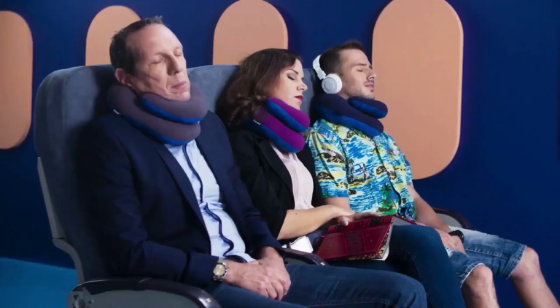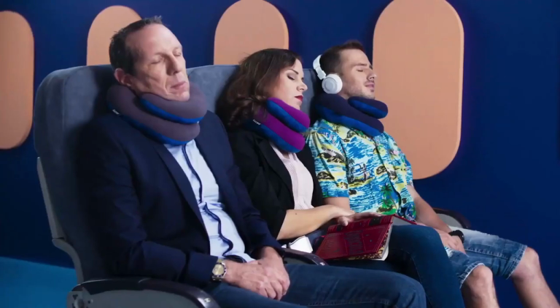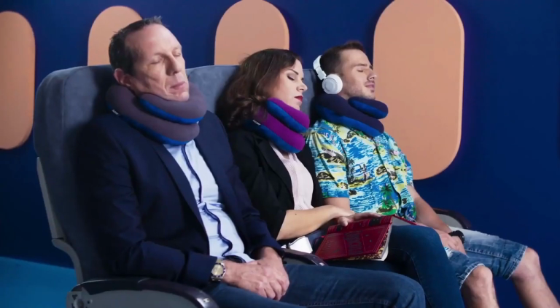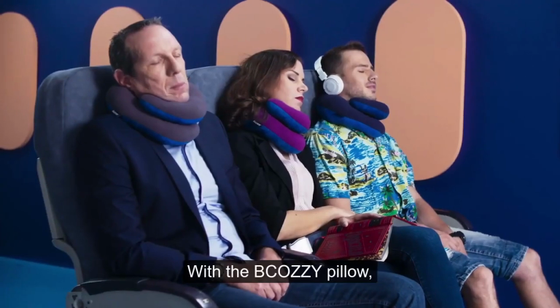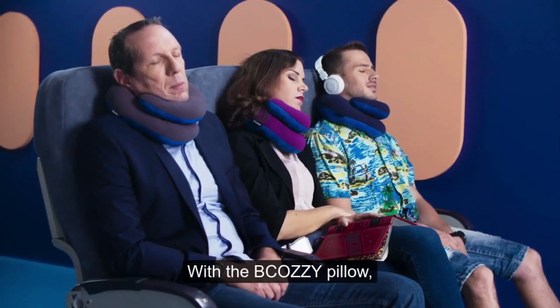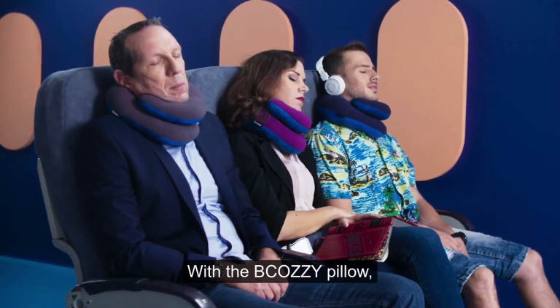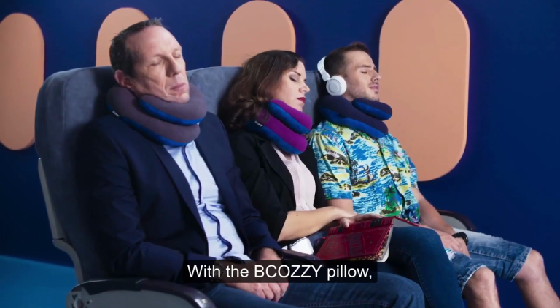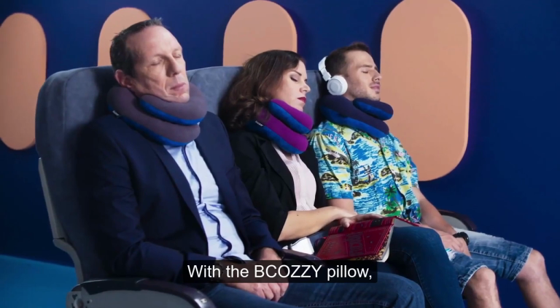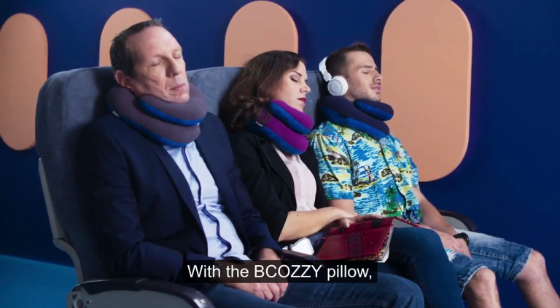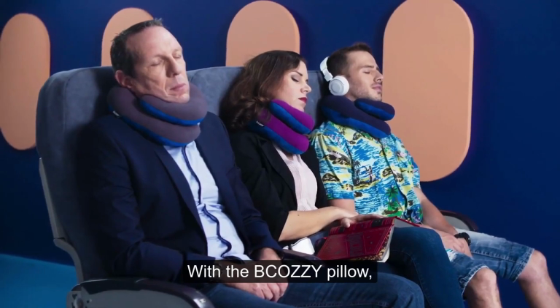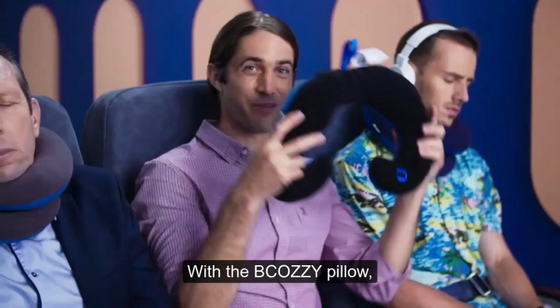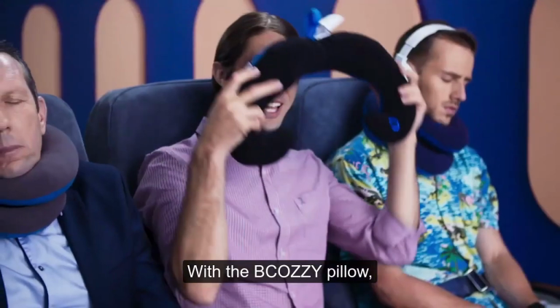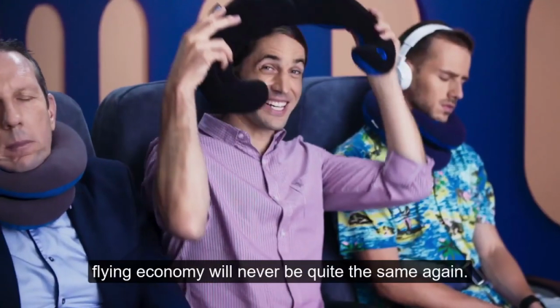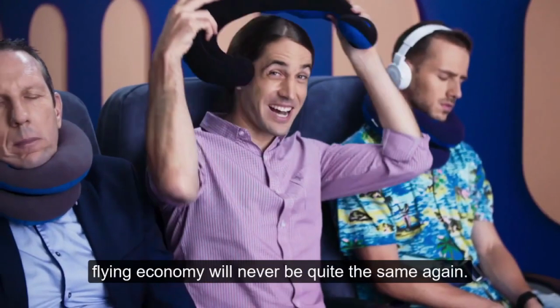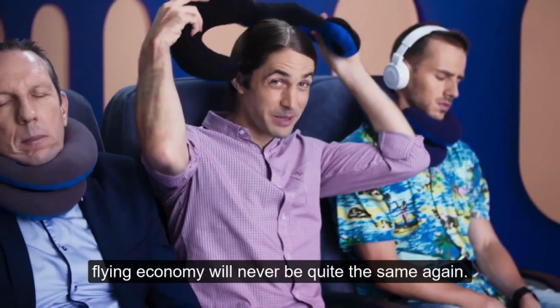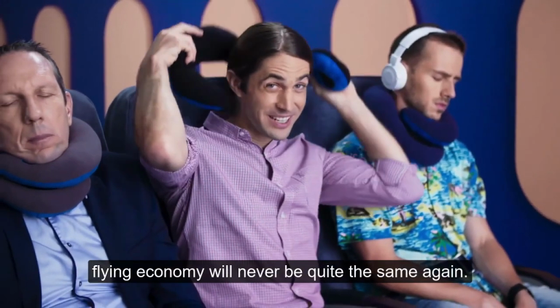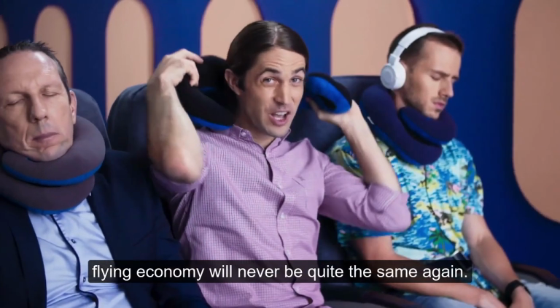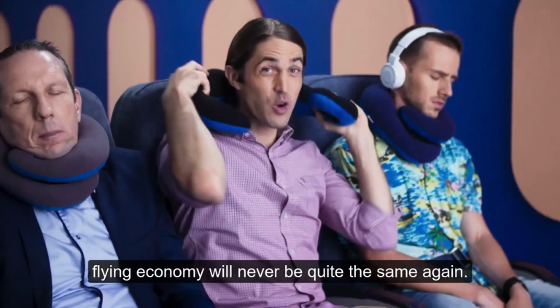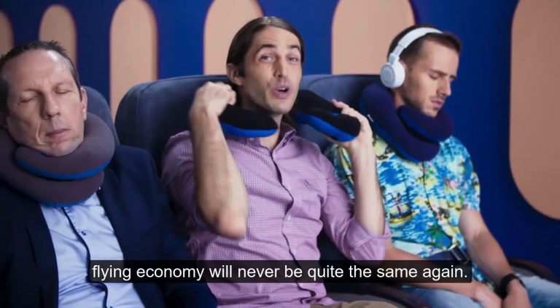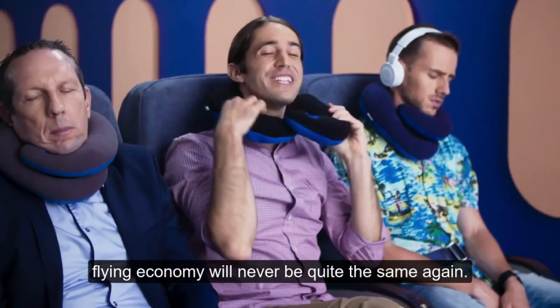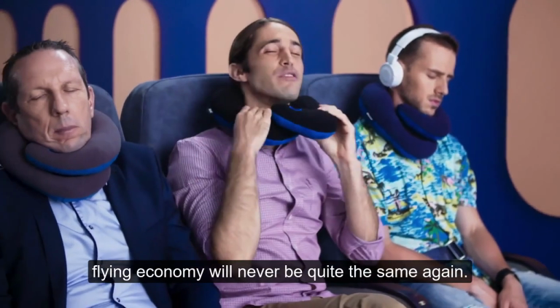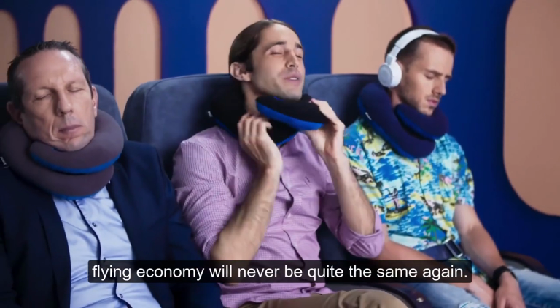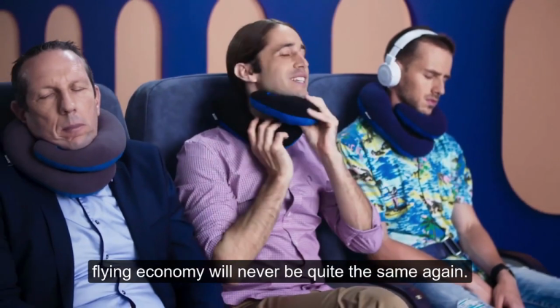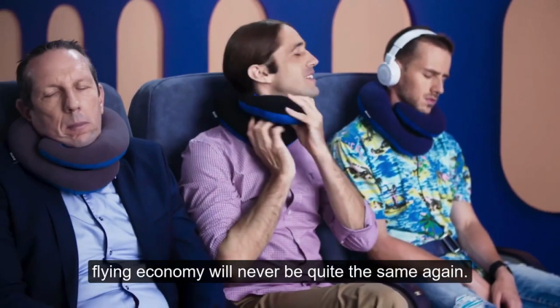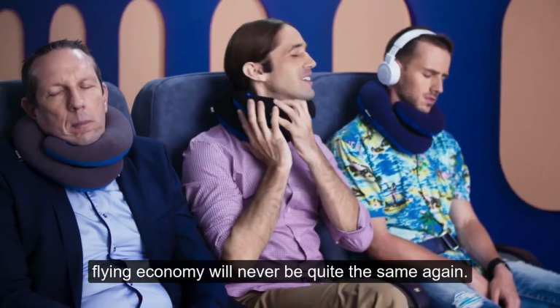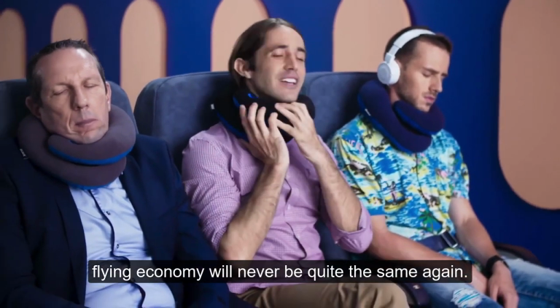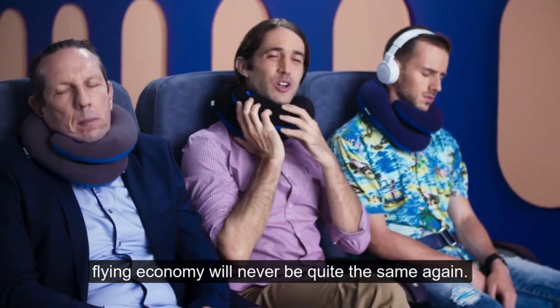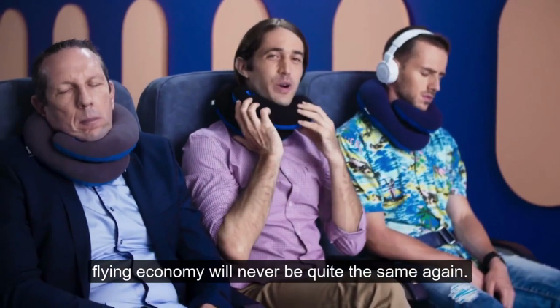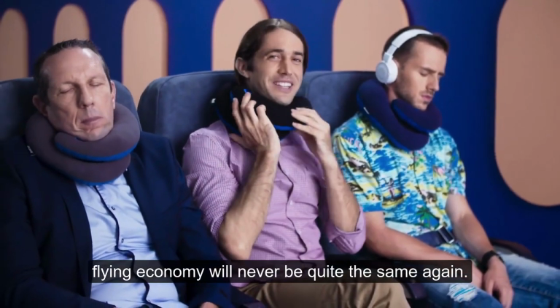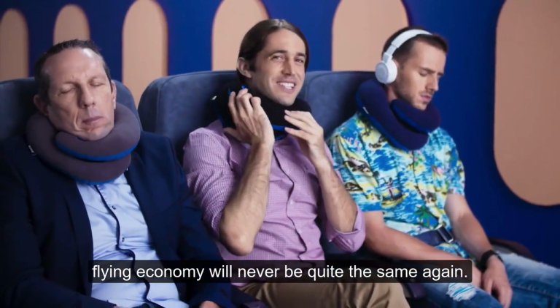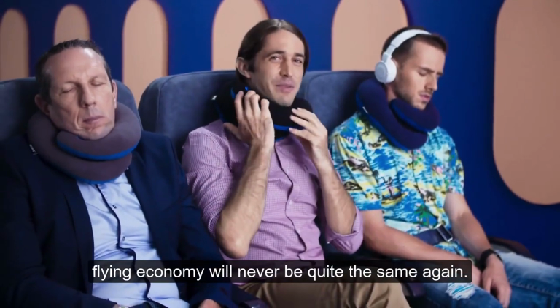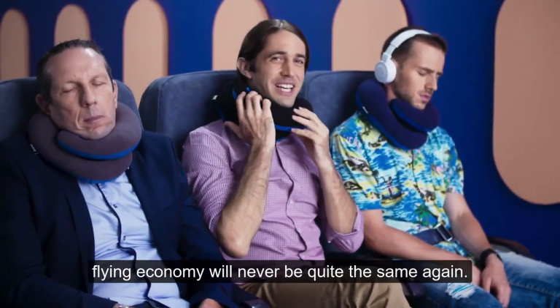With the Bicozy pillow, flying economy will never be quite the same again.